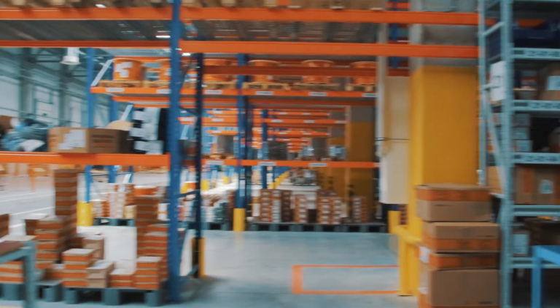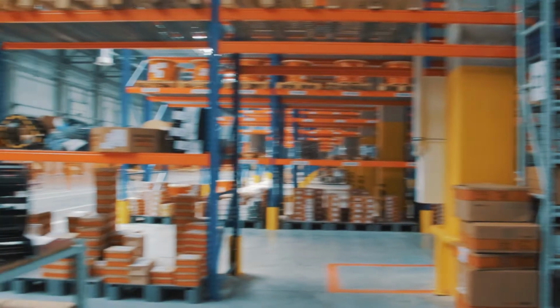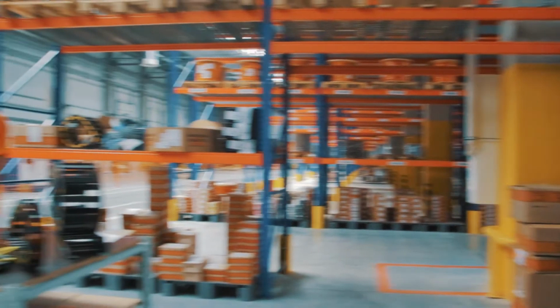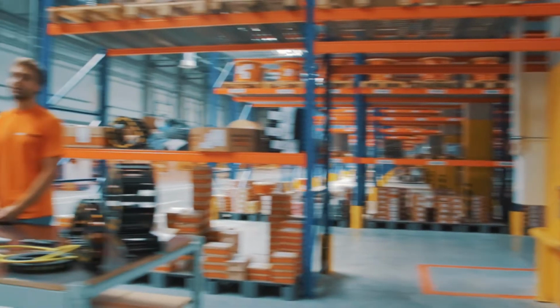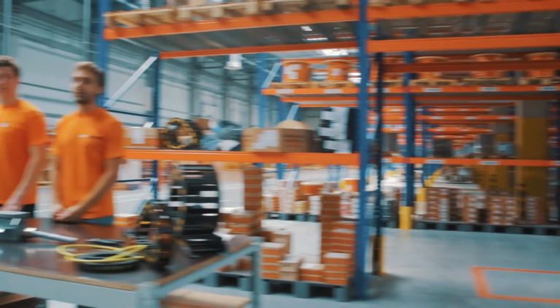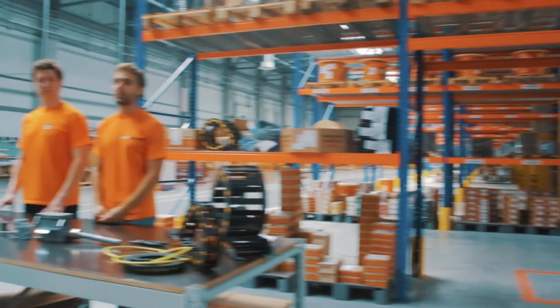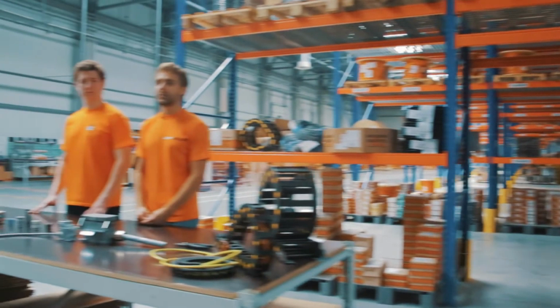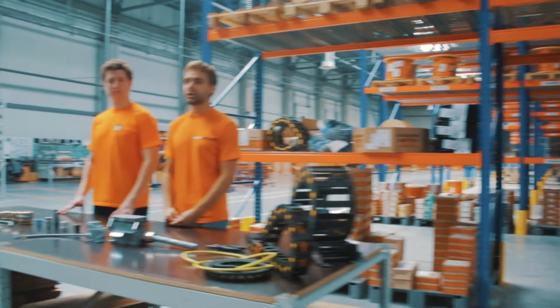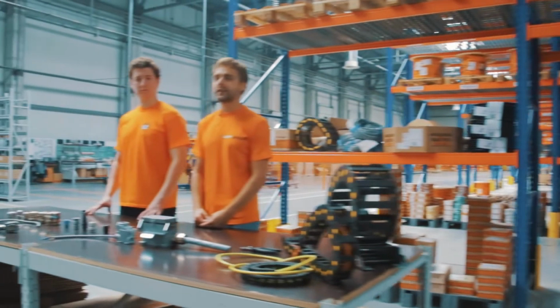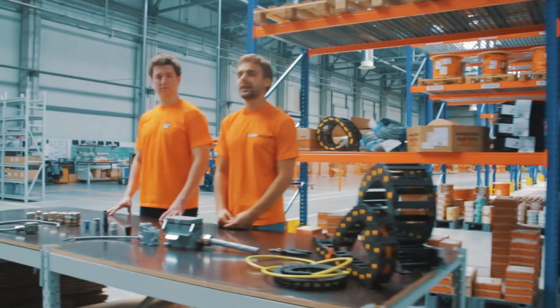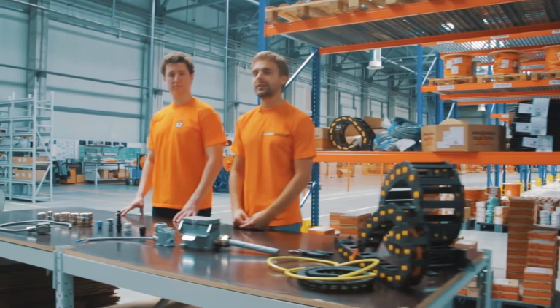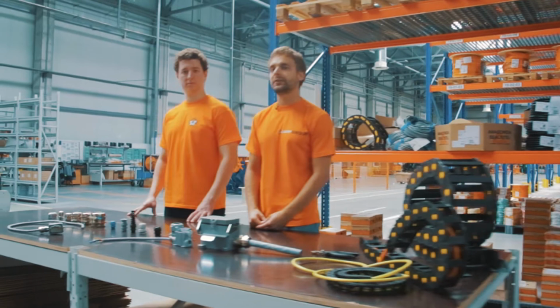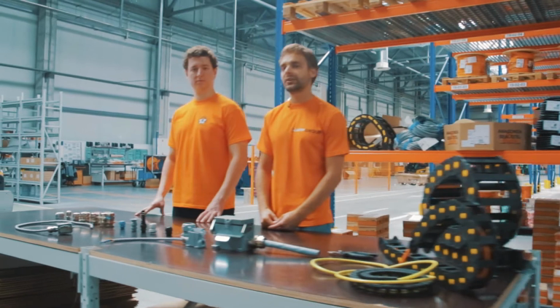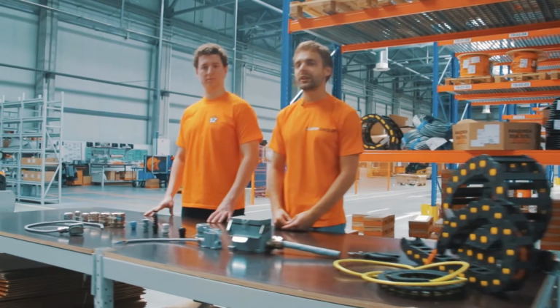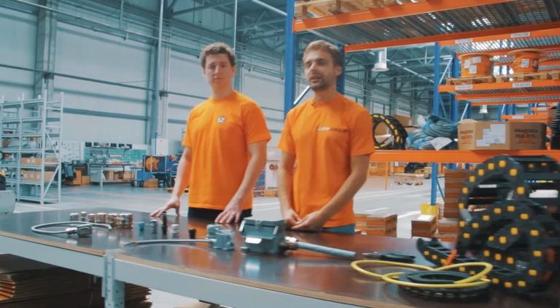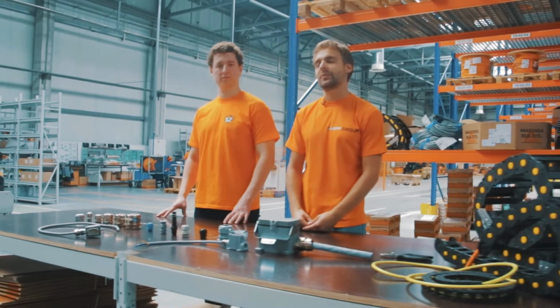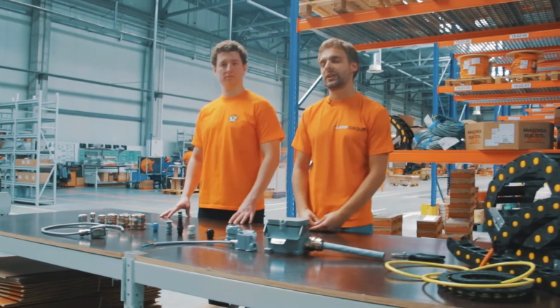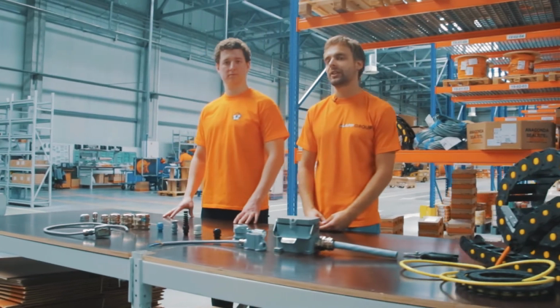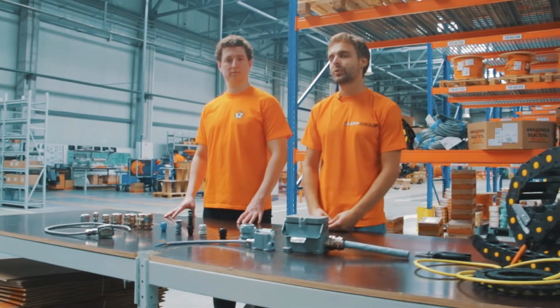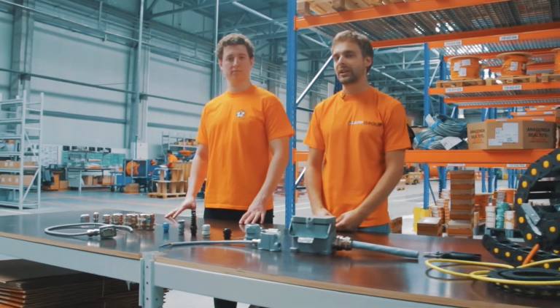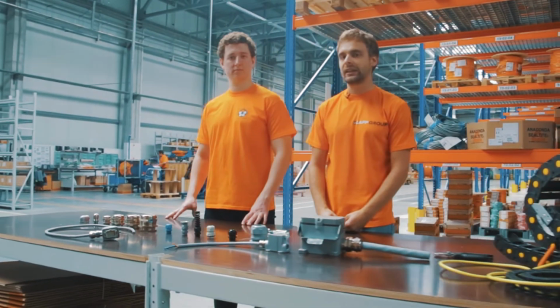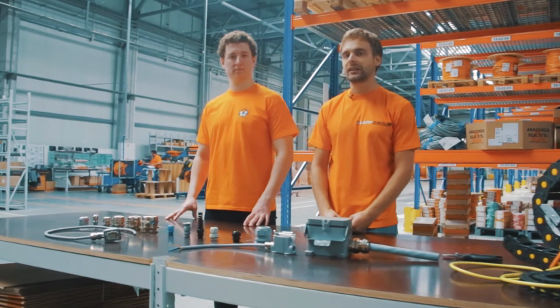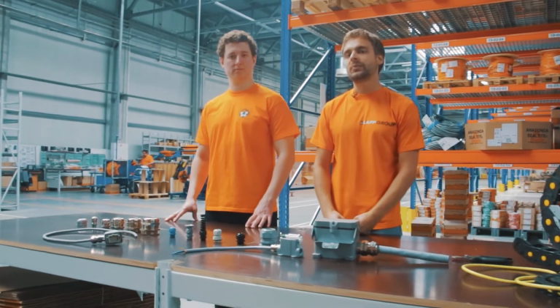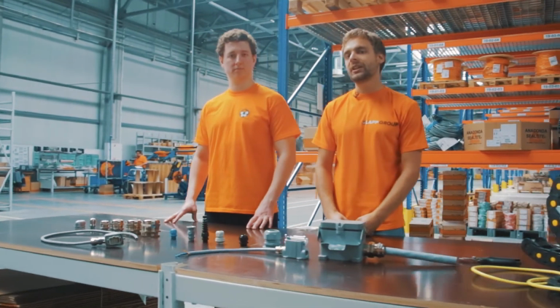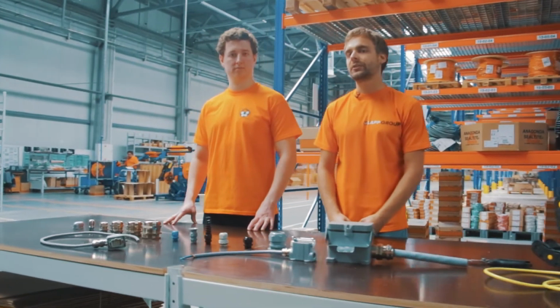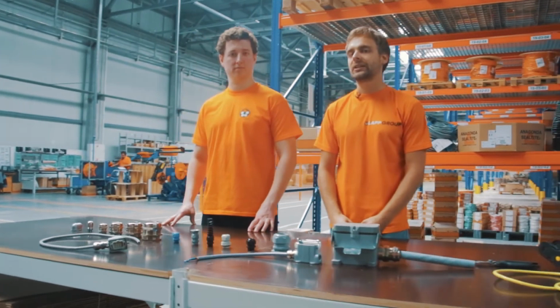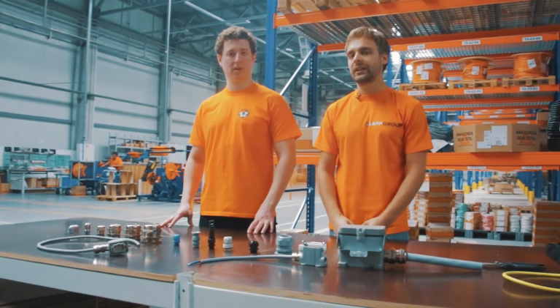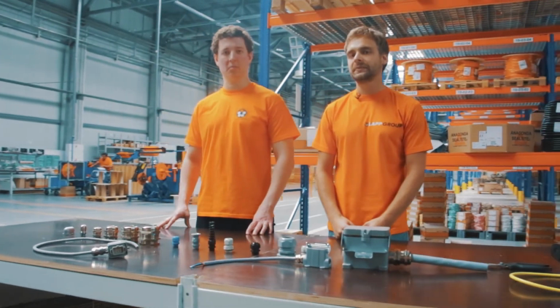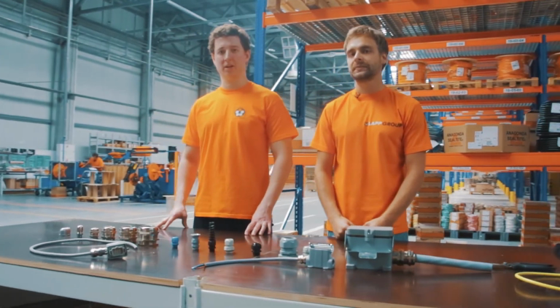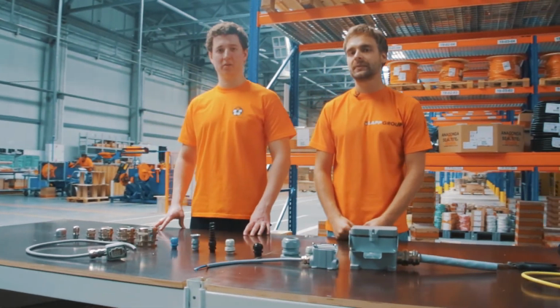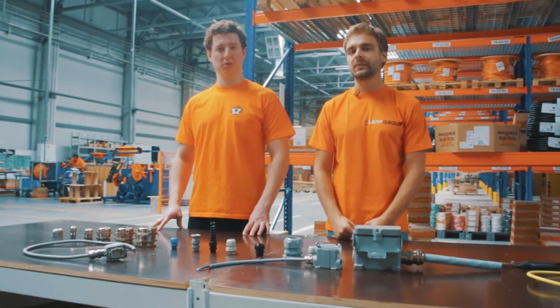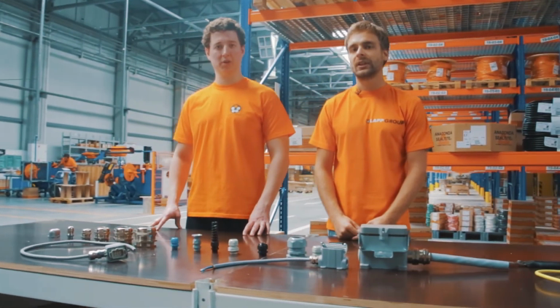Здравствуйте, уважаемые подписчики официального видеоканала компании Lab Group Россия. Меня зовут Андрей. Меня зовут Юрий.